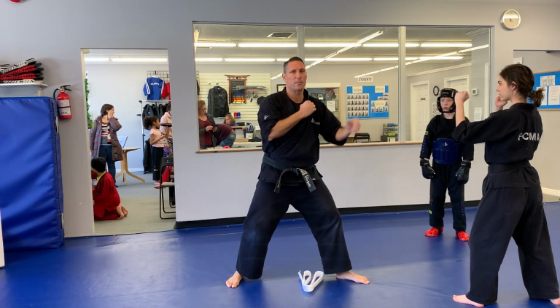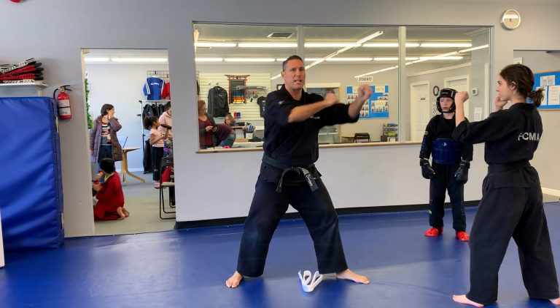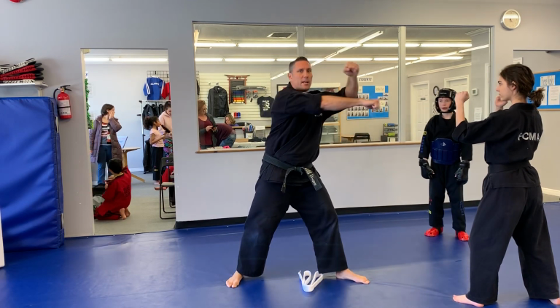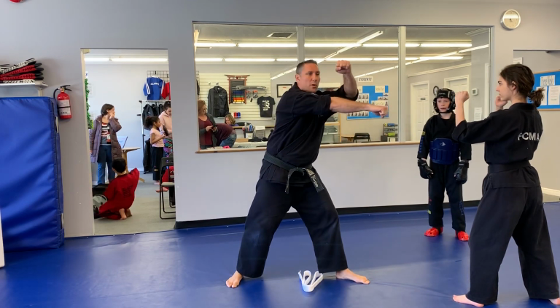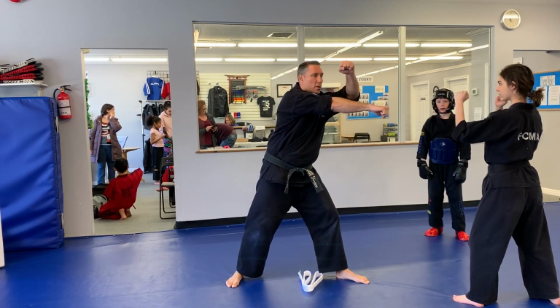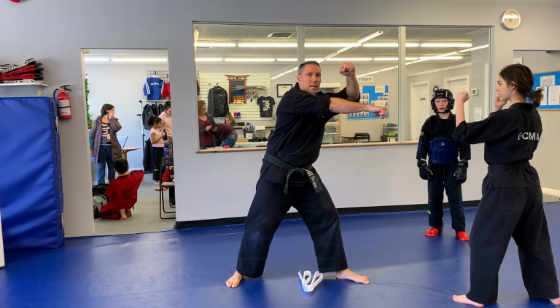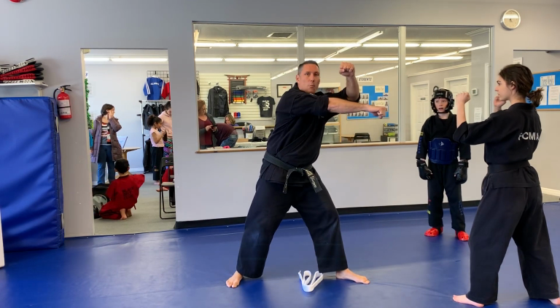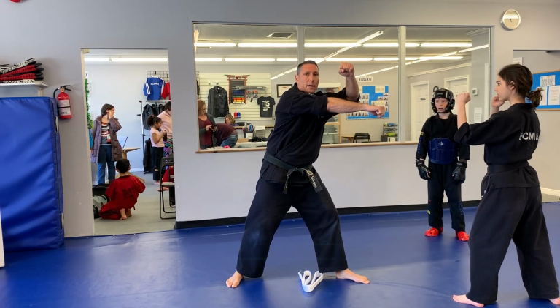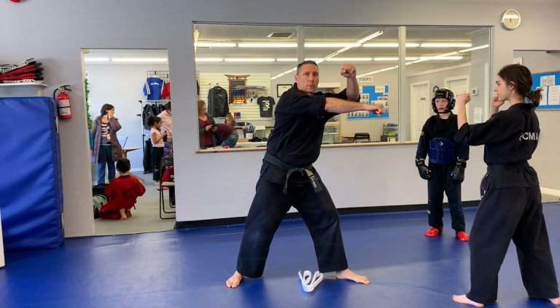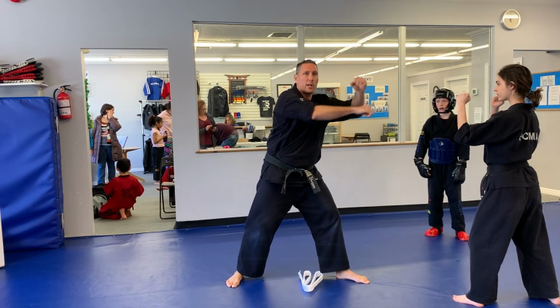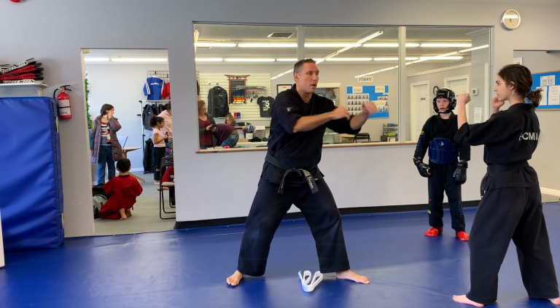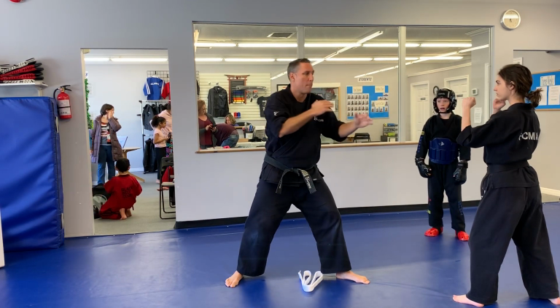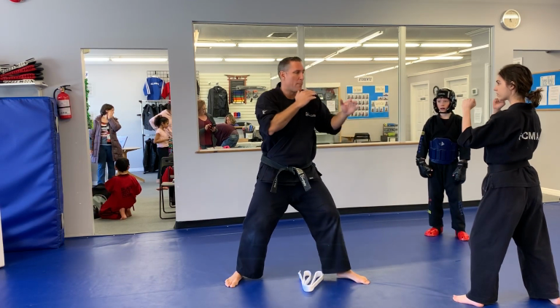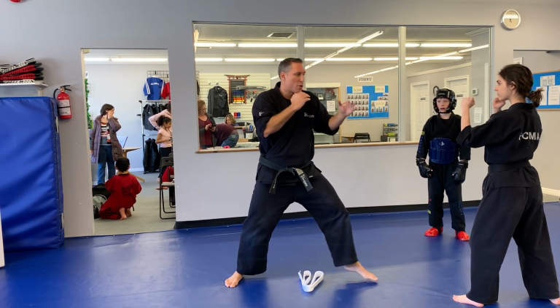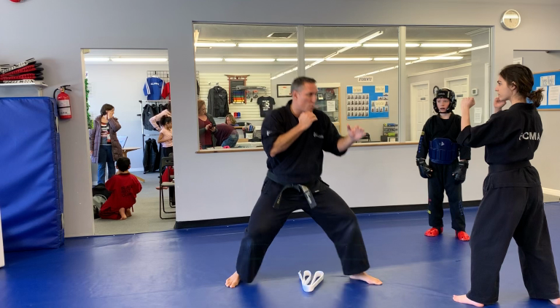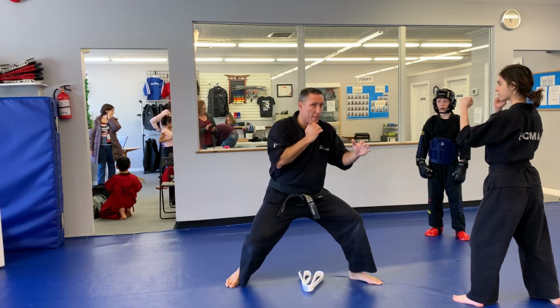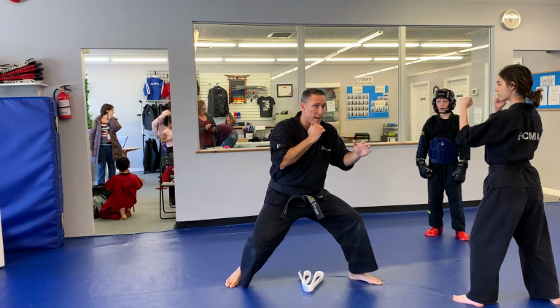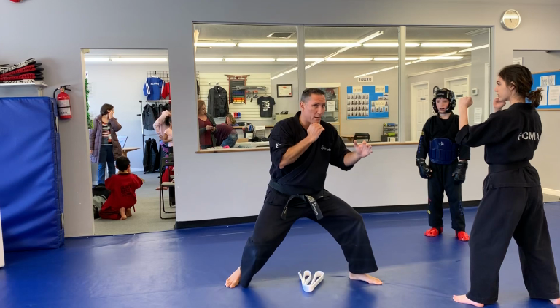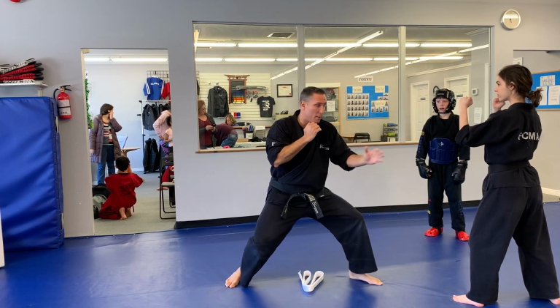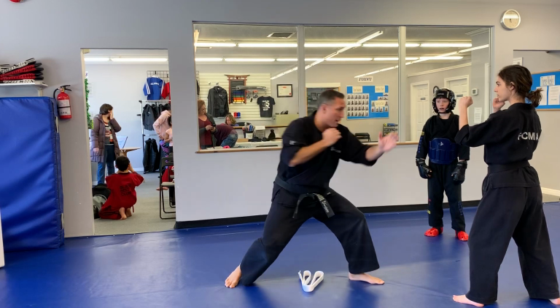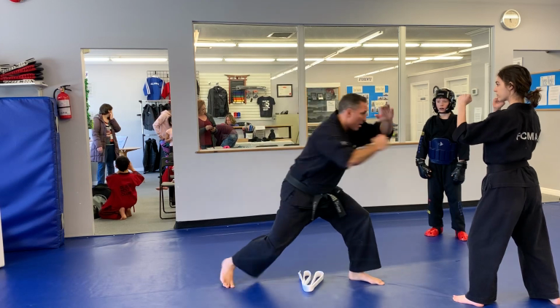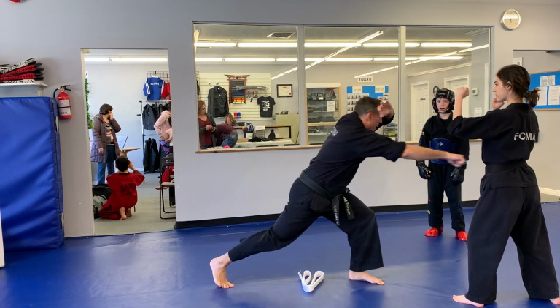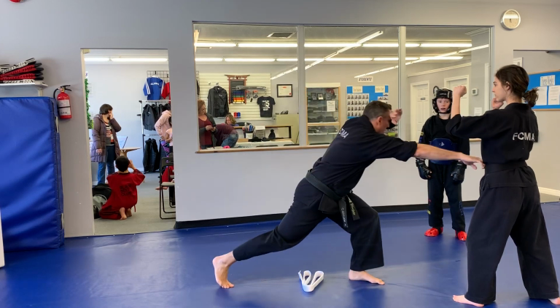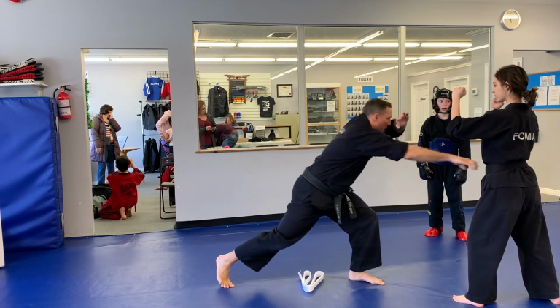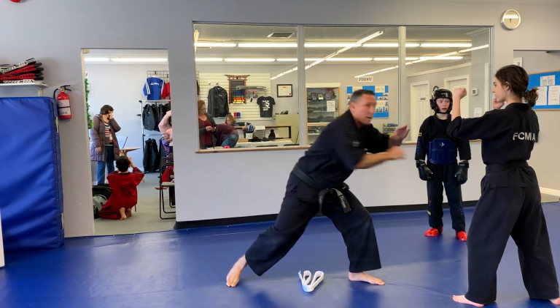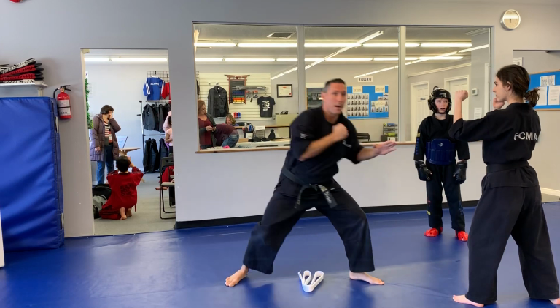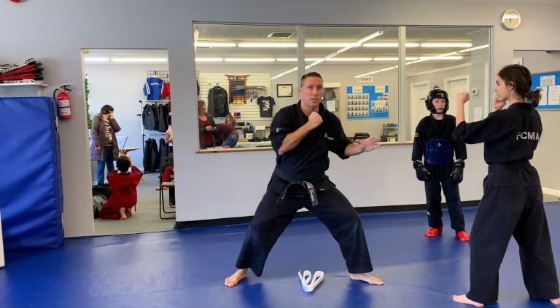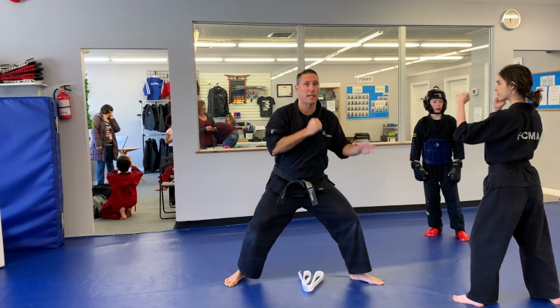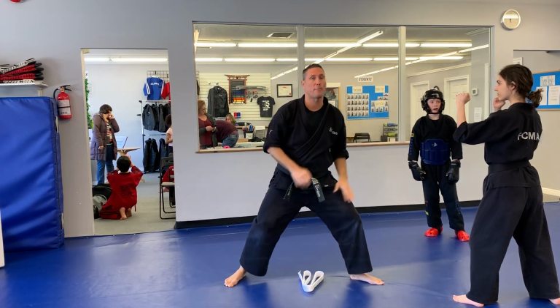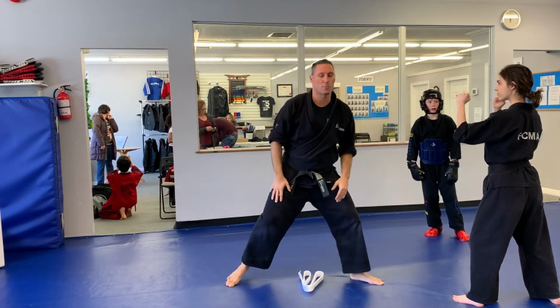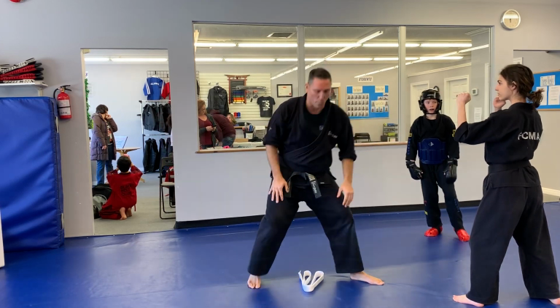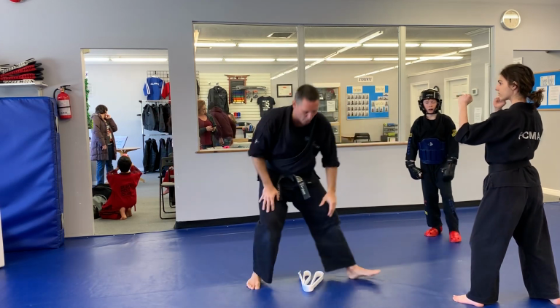Standing here, you can see I'm well out of range, but by just dropping down a little bit and reaching, I just get that much more range.